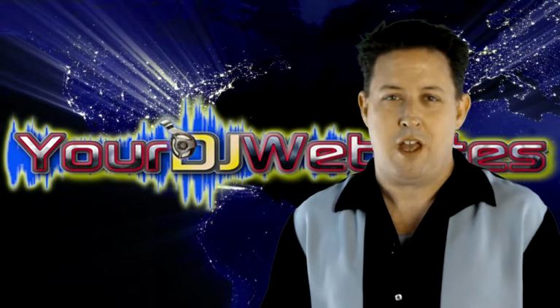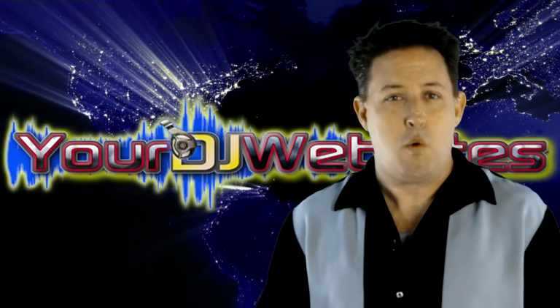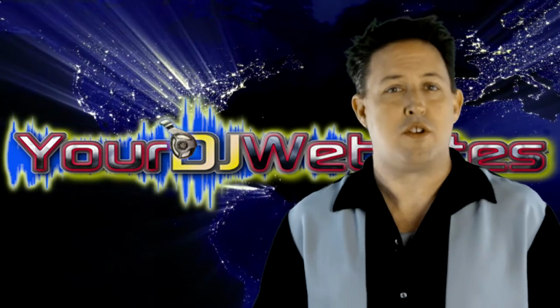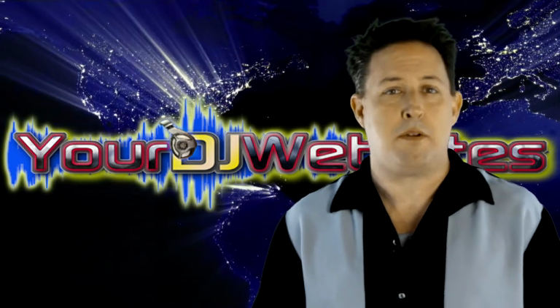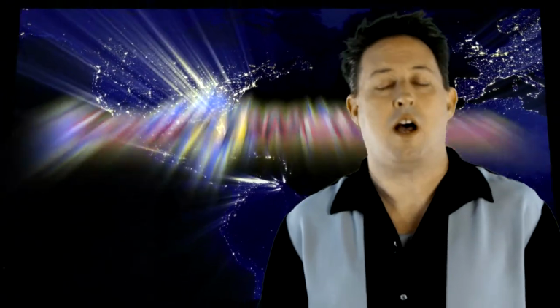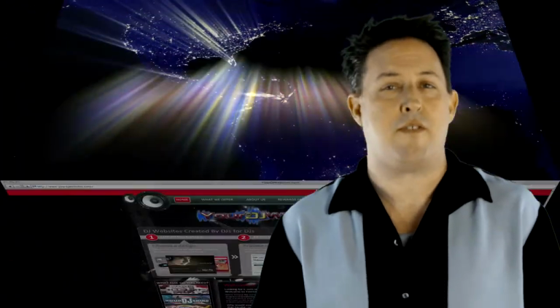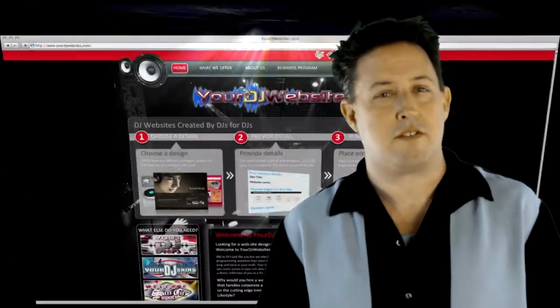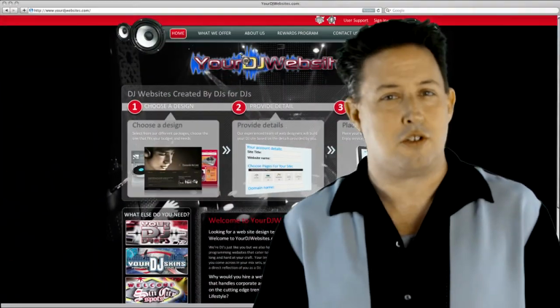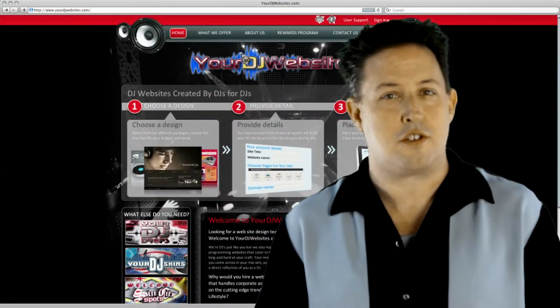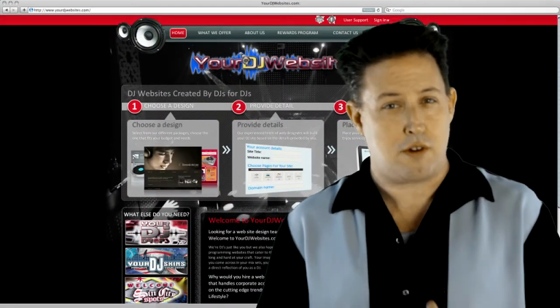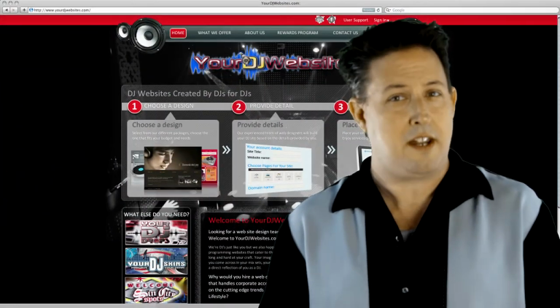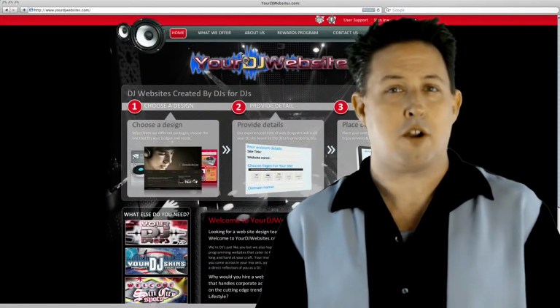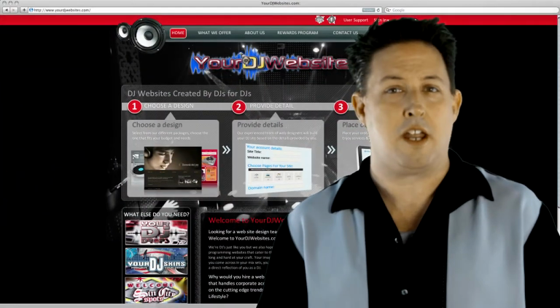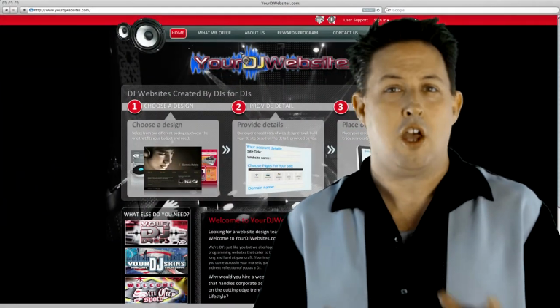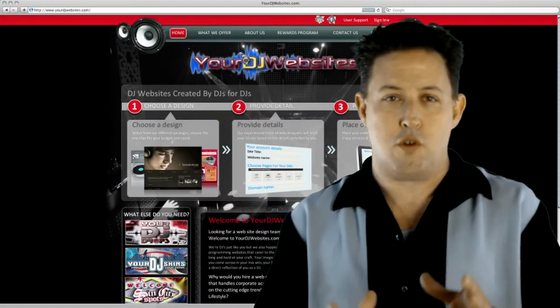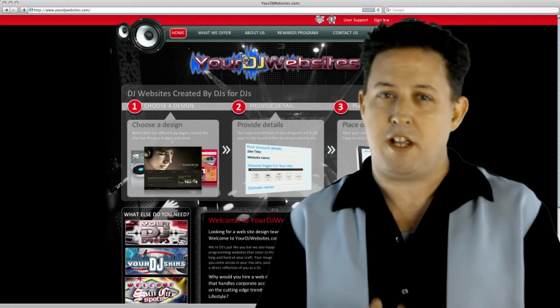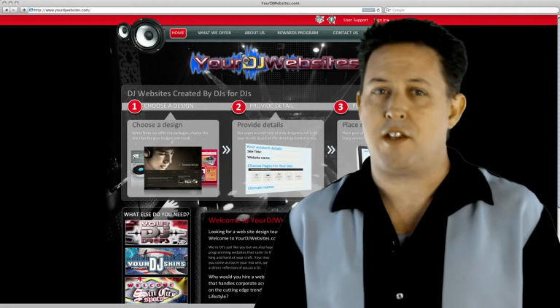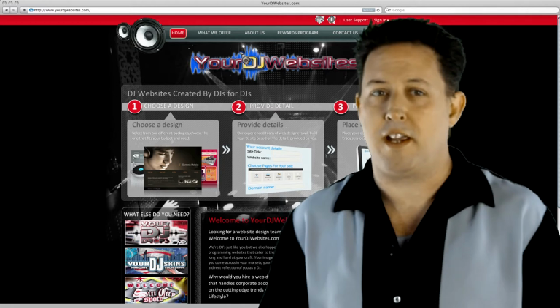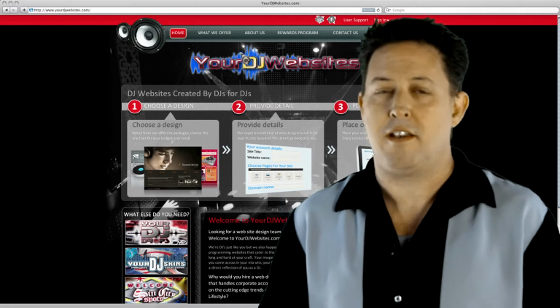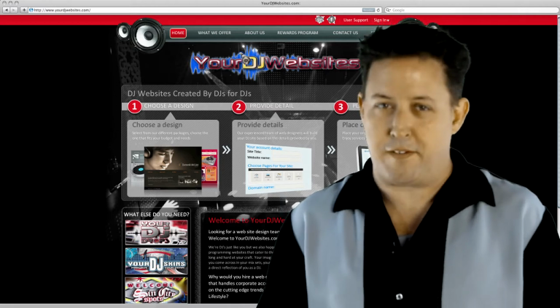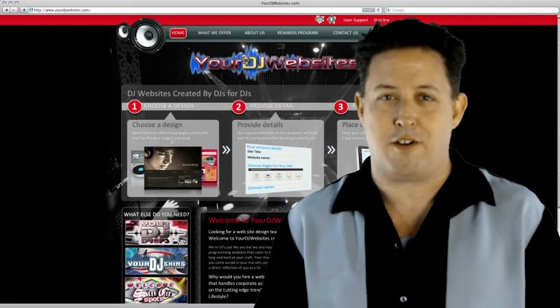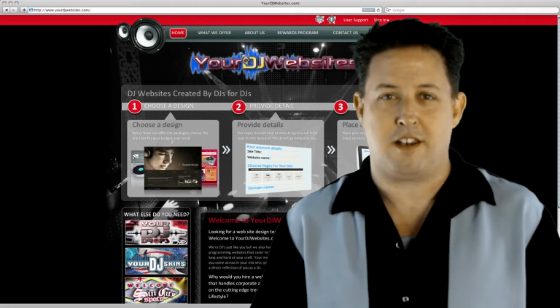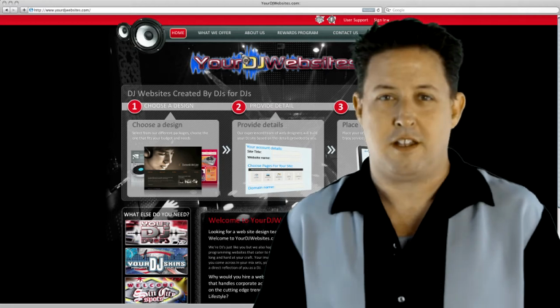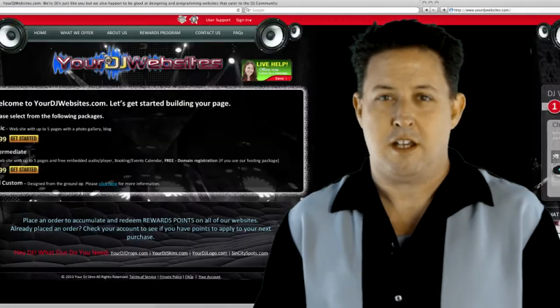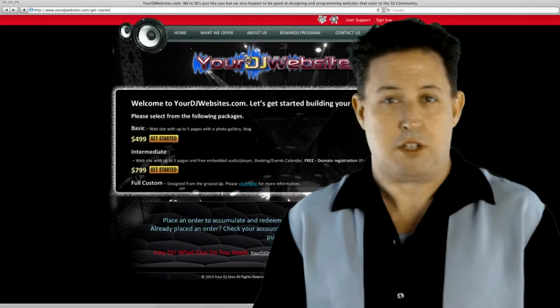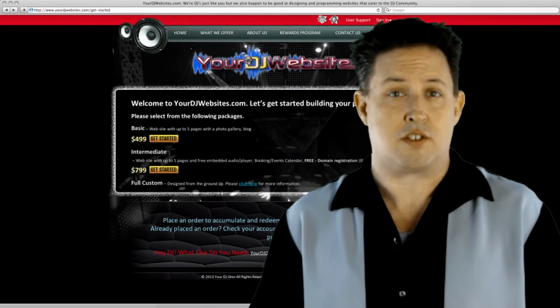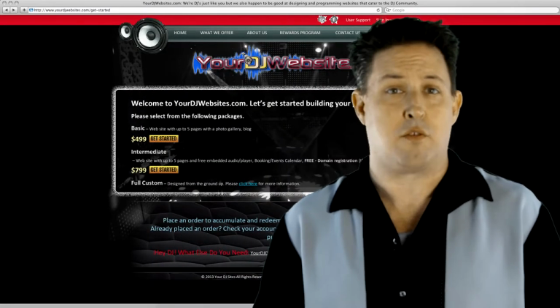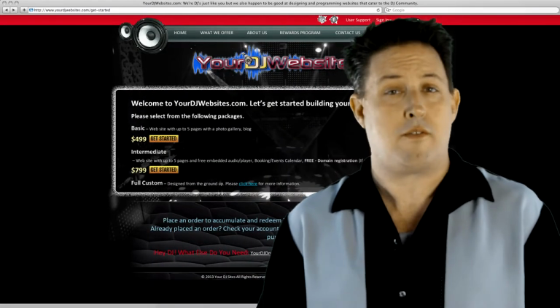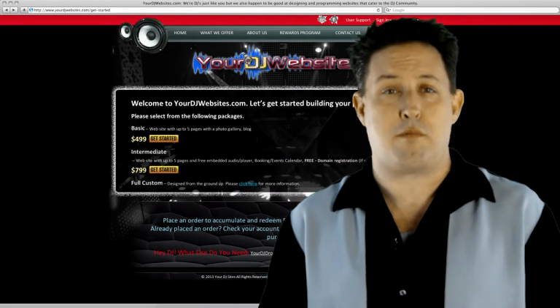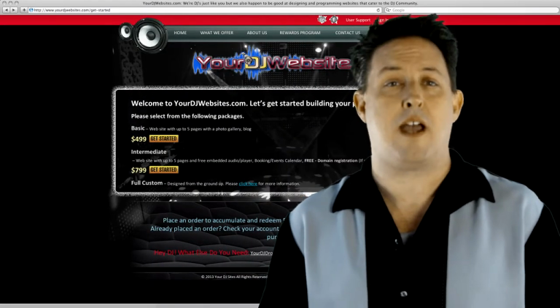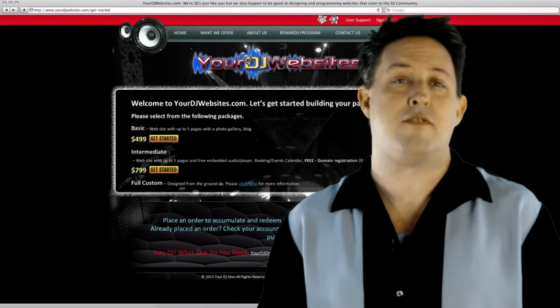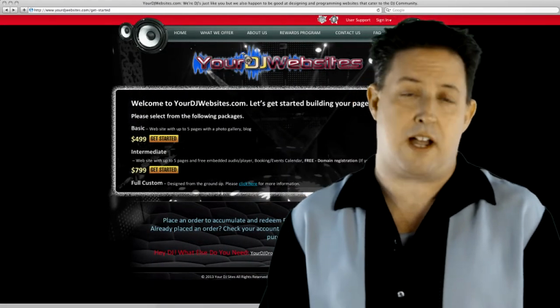We offer simple and cost-effective solutions to creating and marketing your DJ site on the internet. You can select one of our three types of designs.